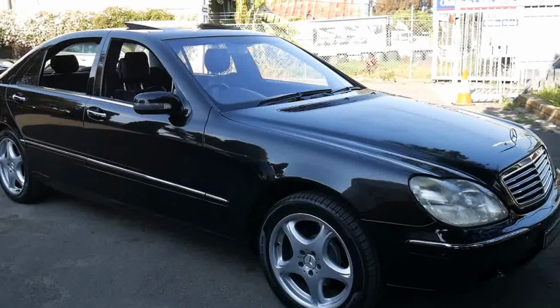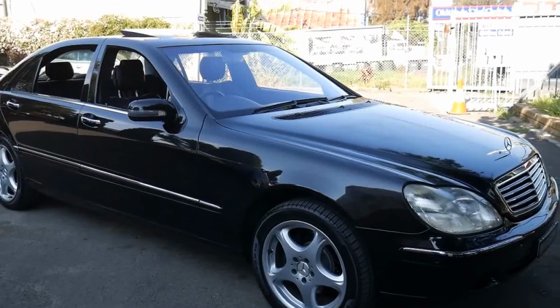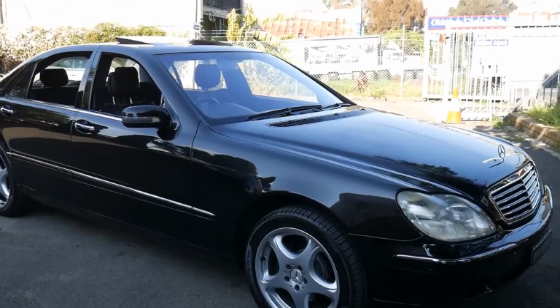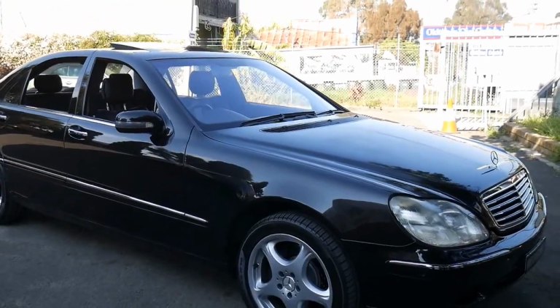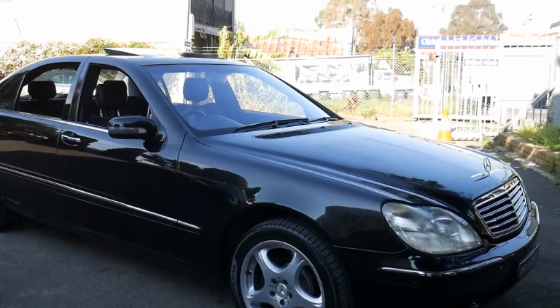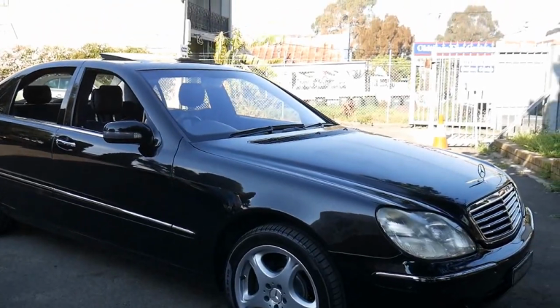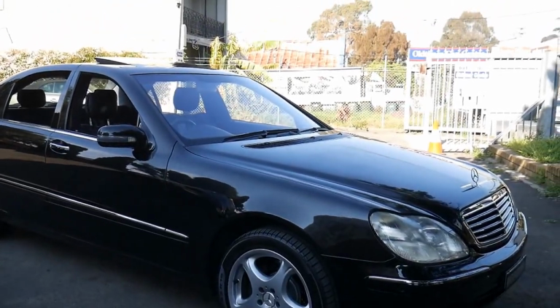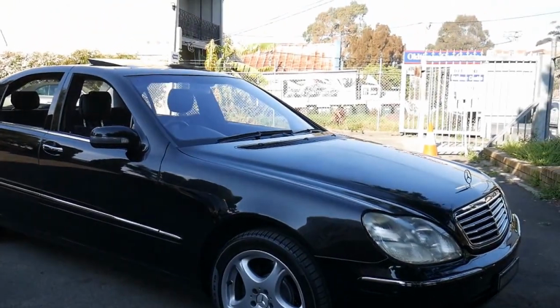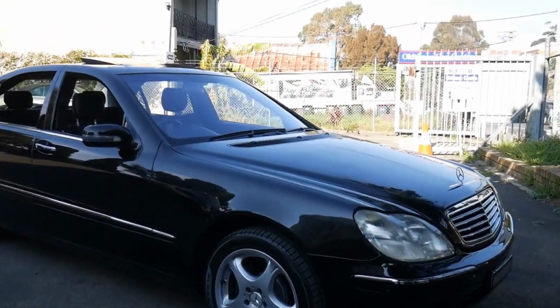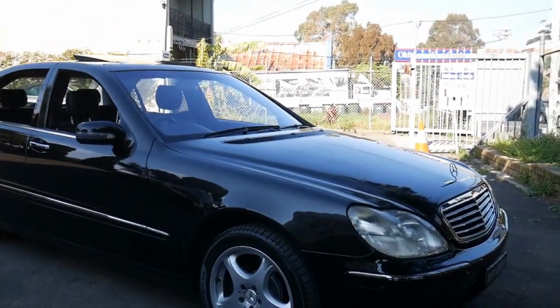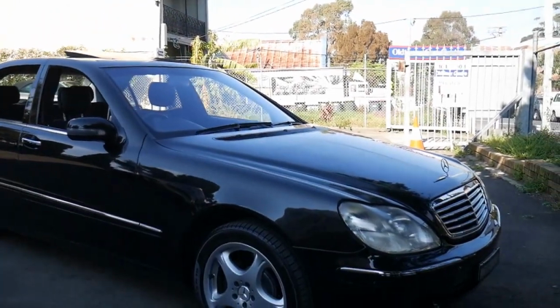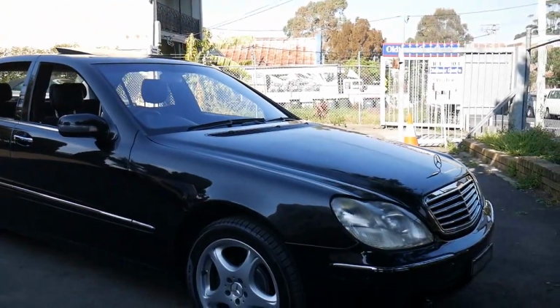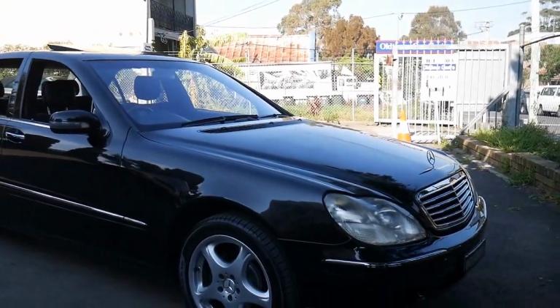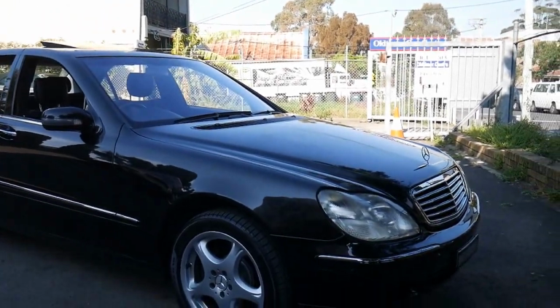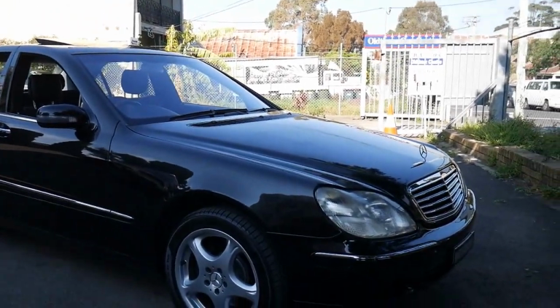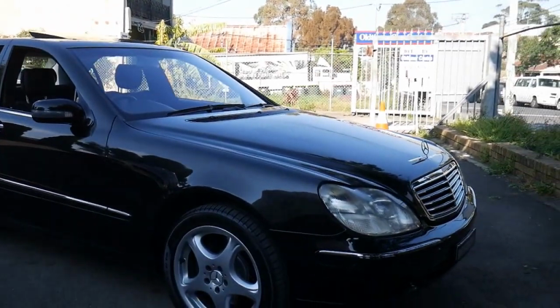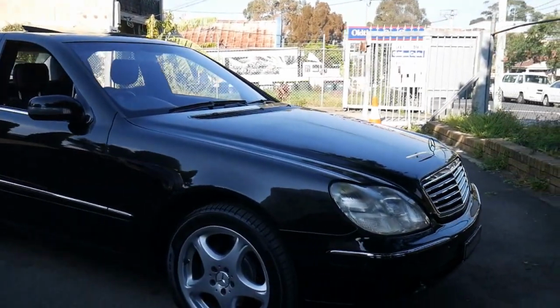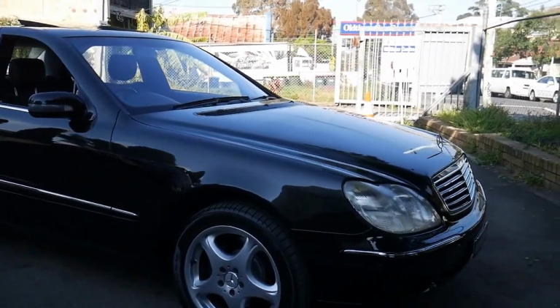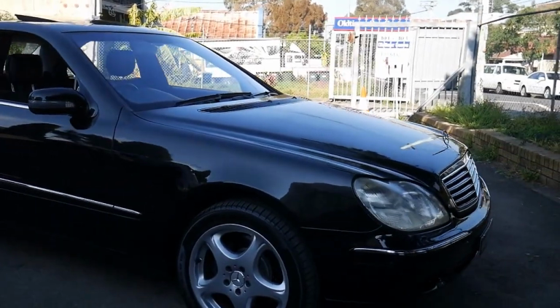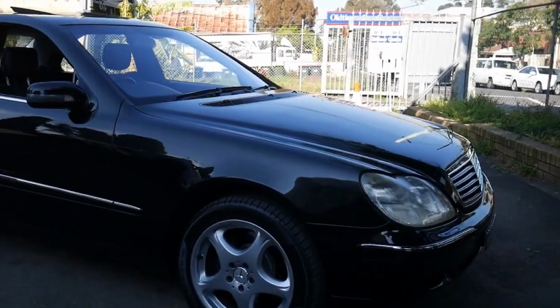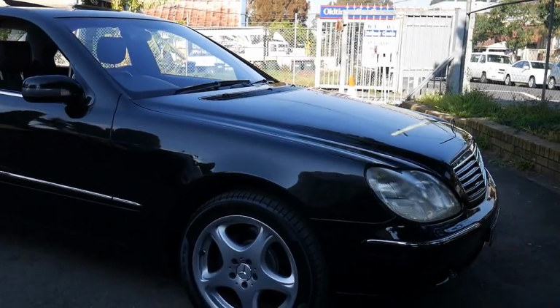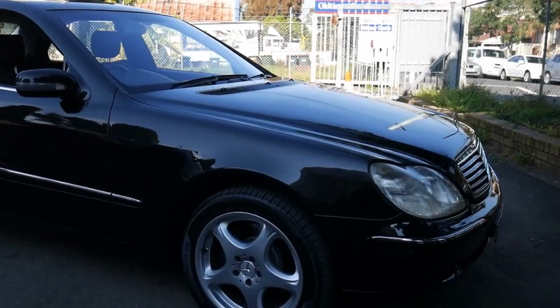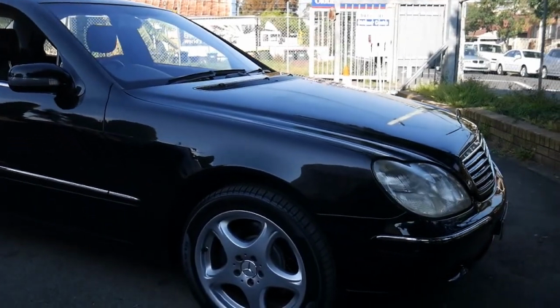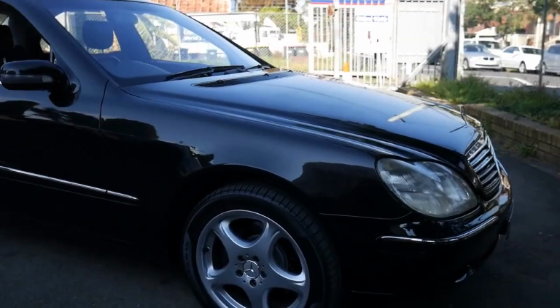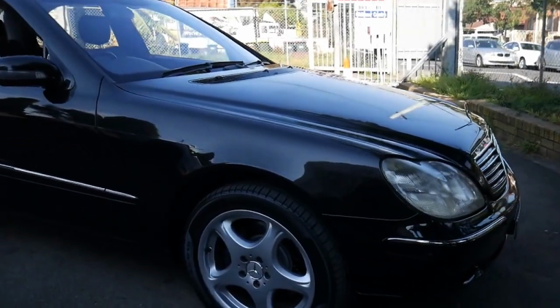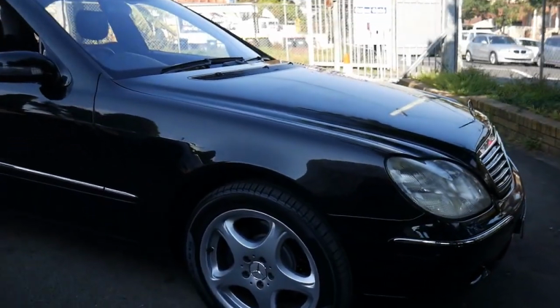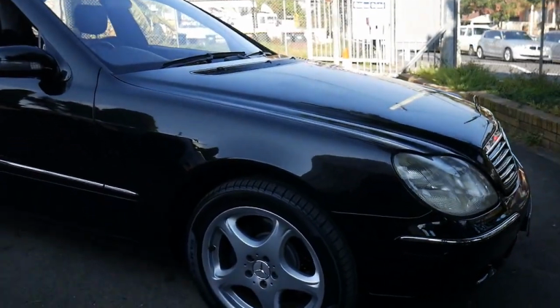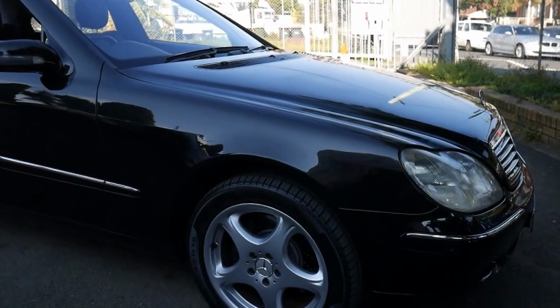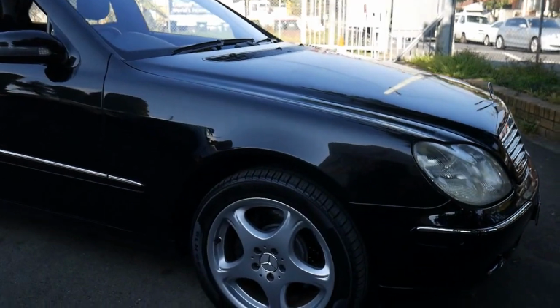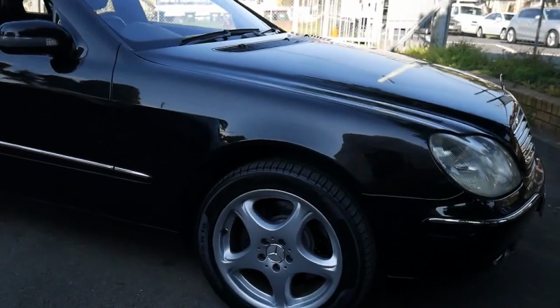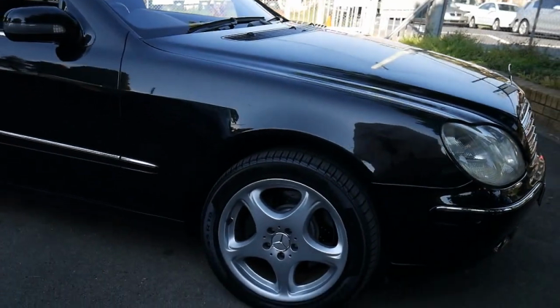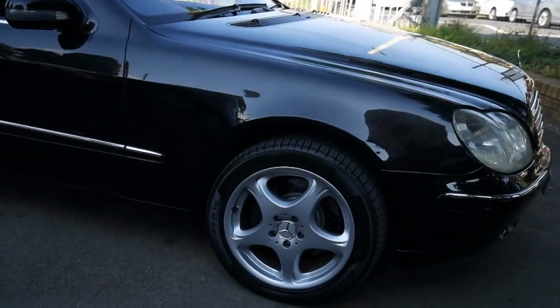What a beautiful morning it is here in Sydney, ladies and gents — Mercedes-Benz S-Class time.